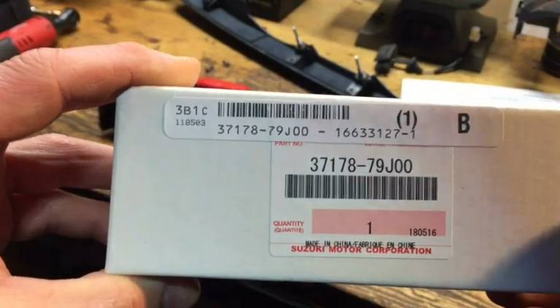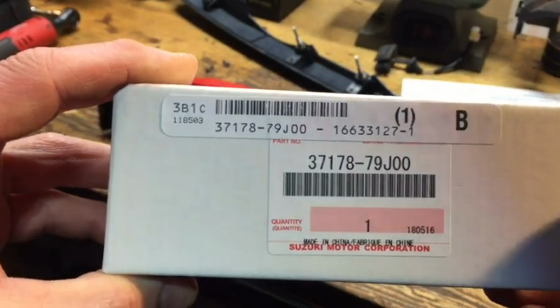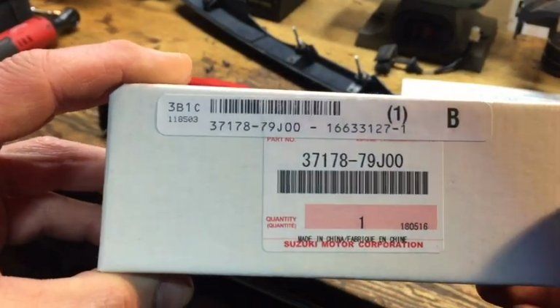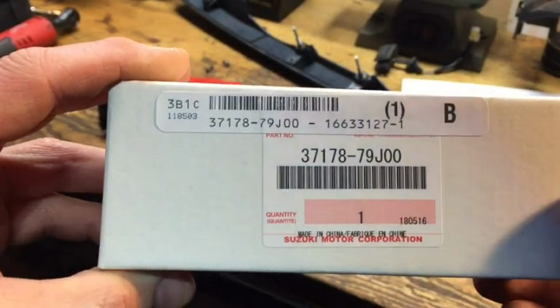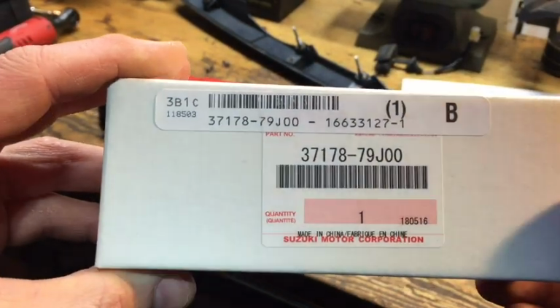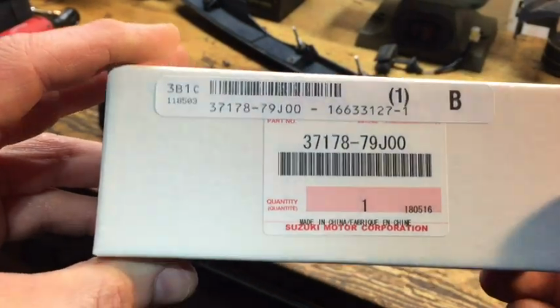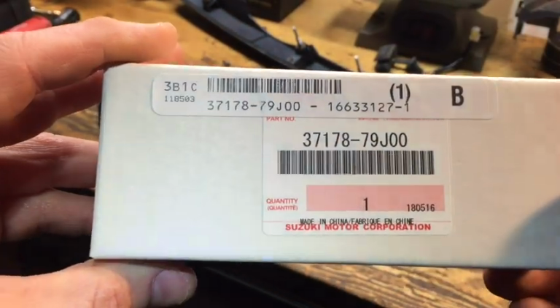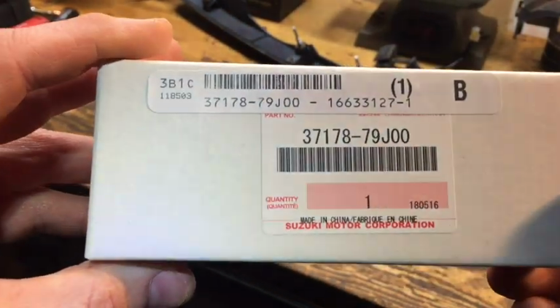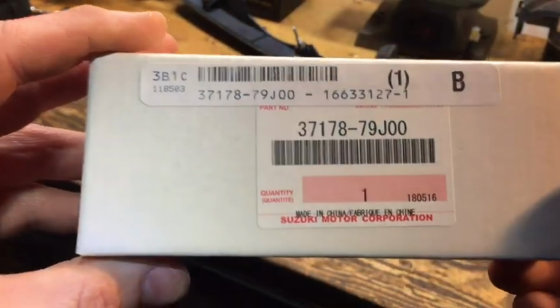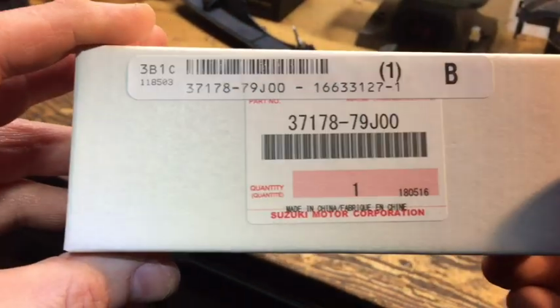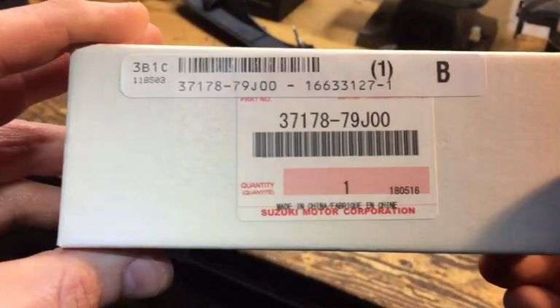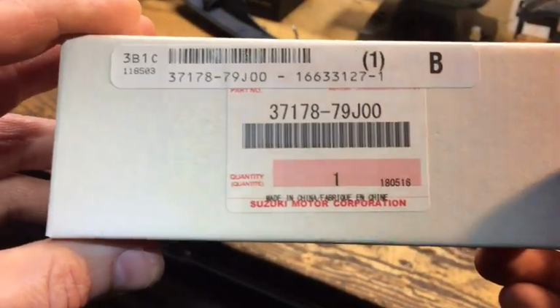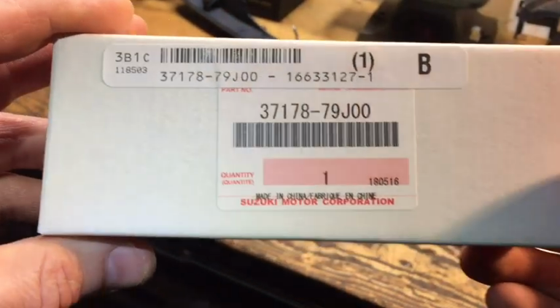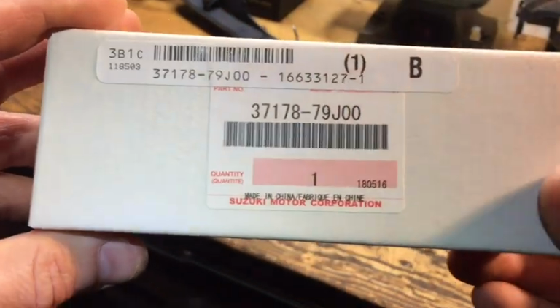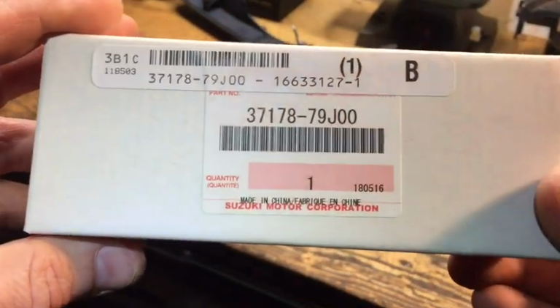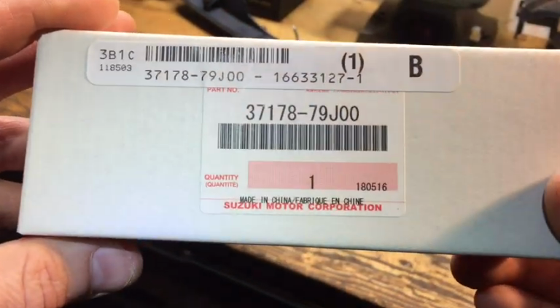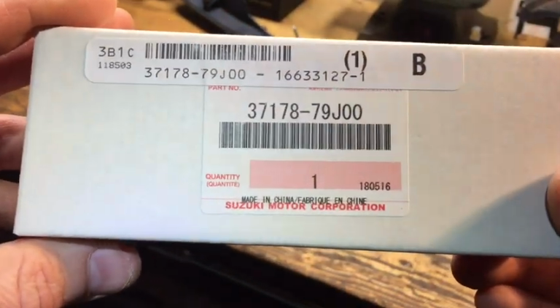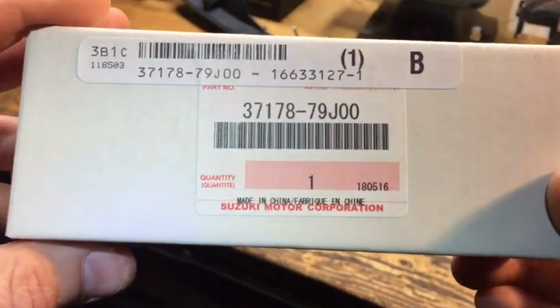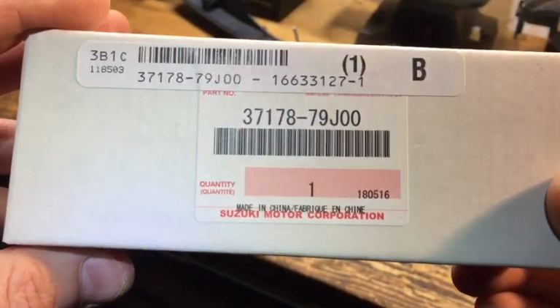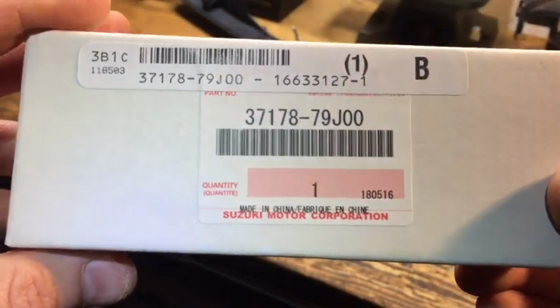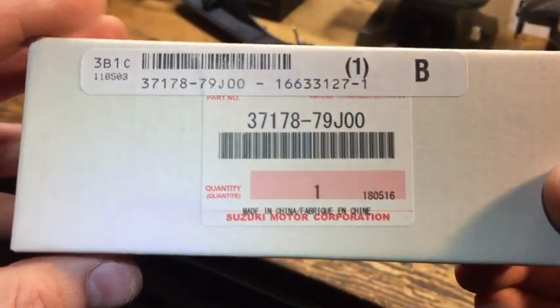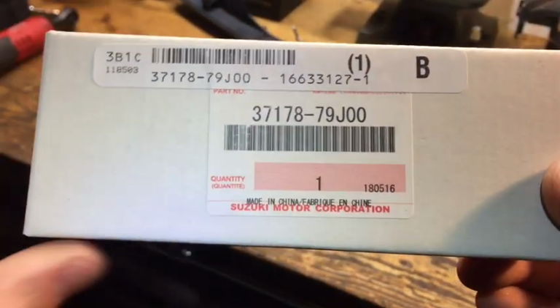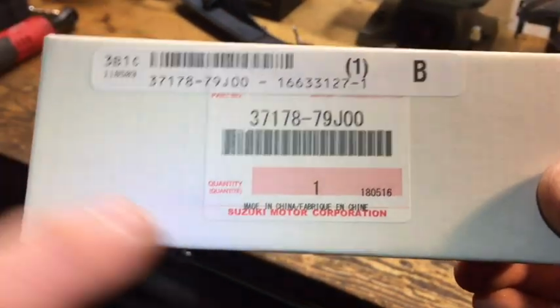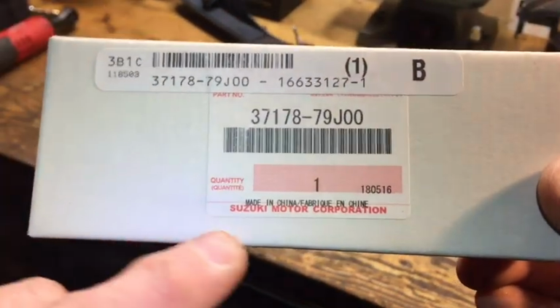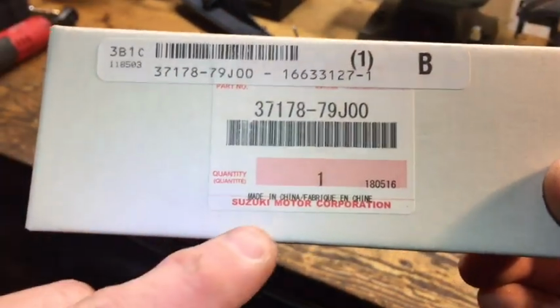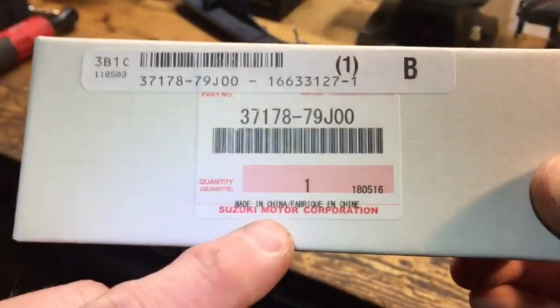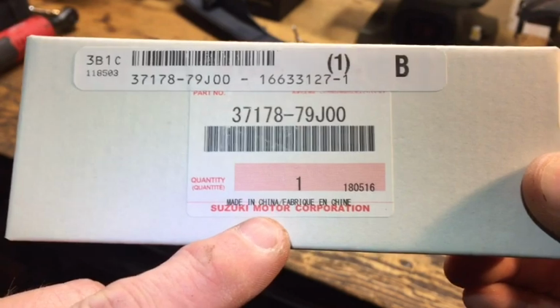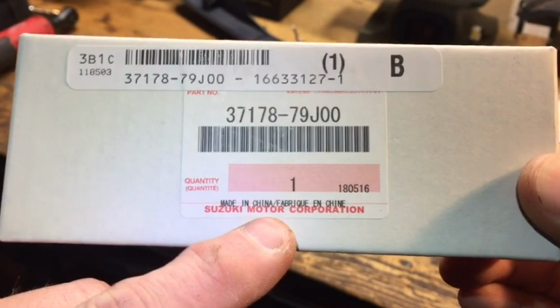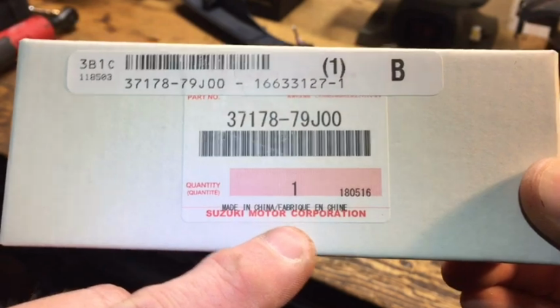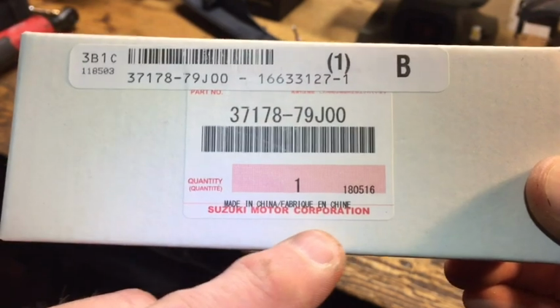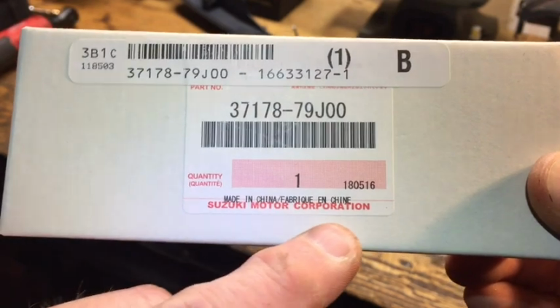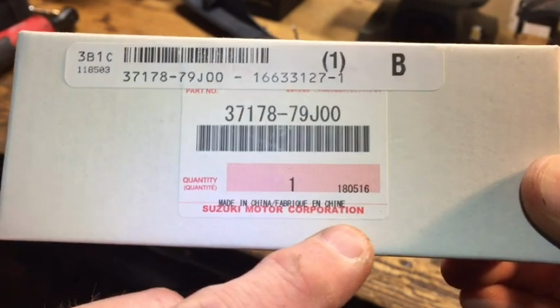Here's the original - this is a Suzuki part number, and on the box it says Suzuki Motor Corporation.